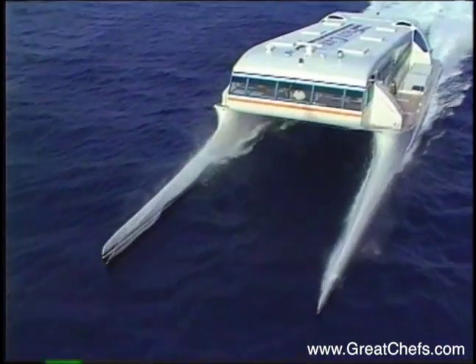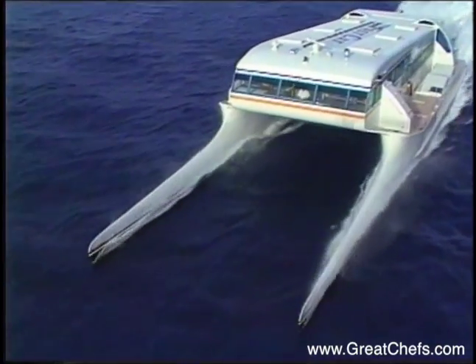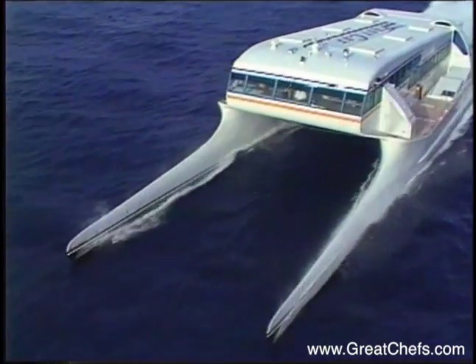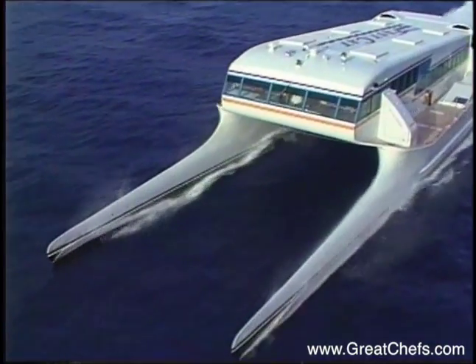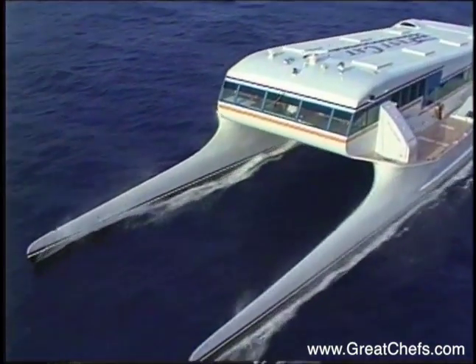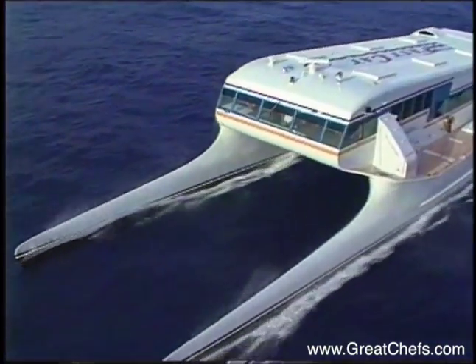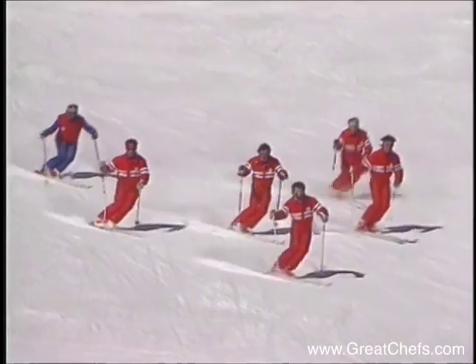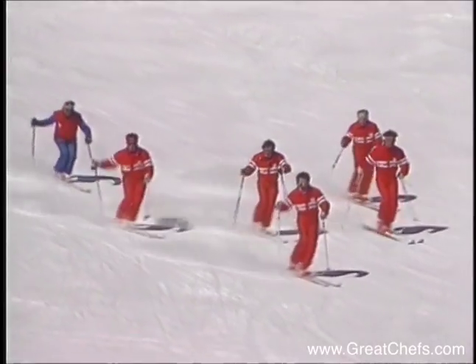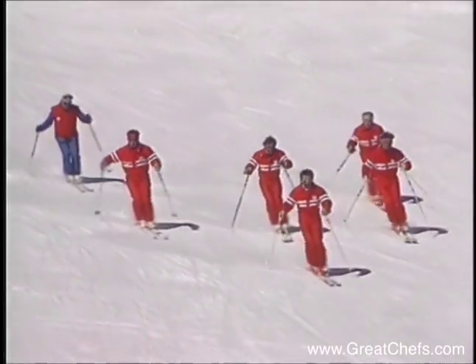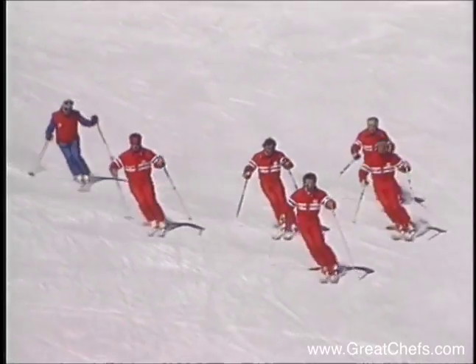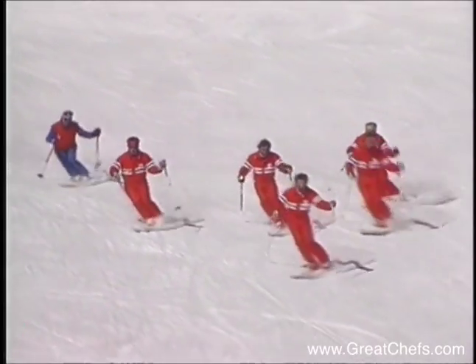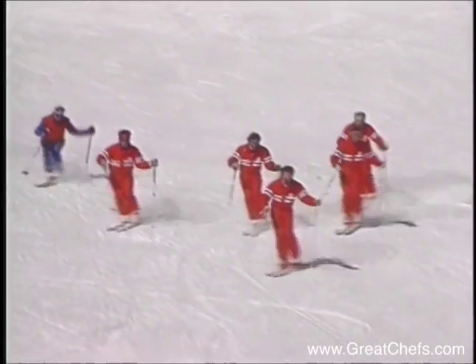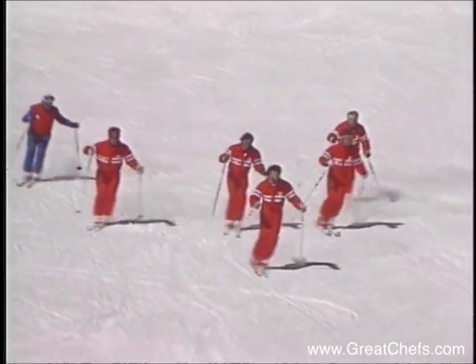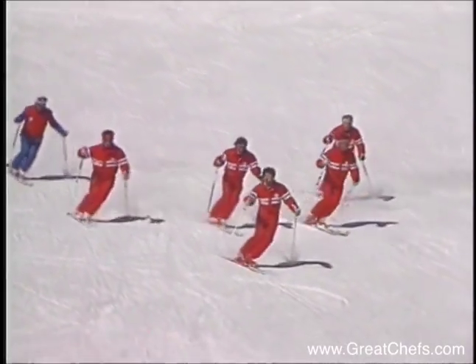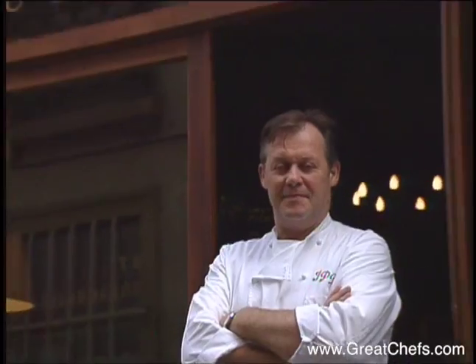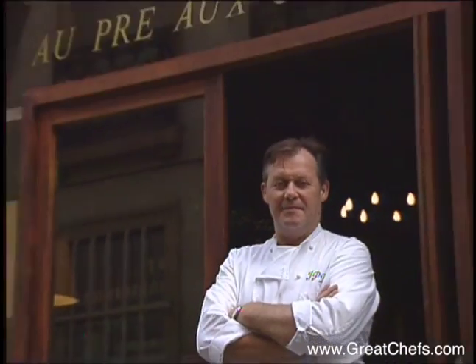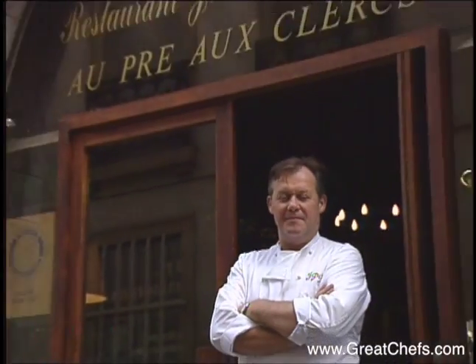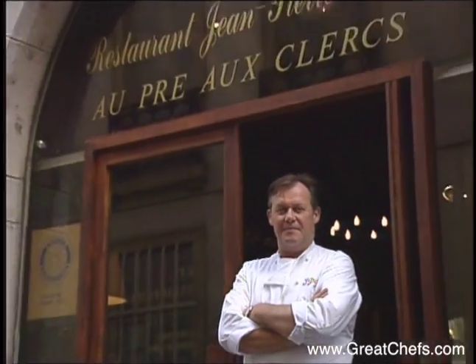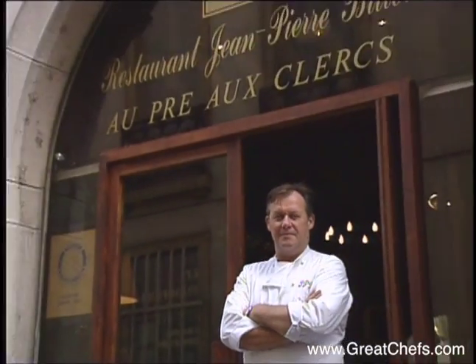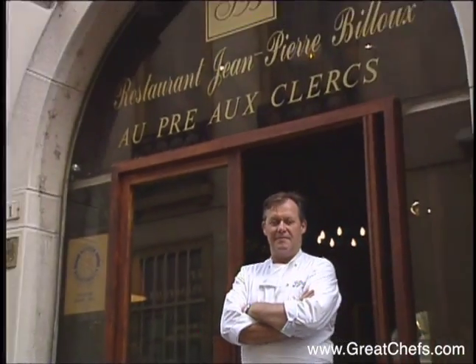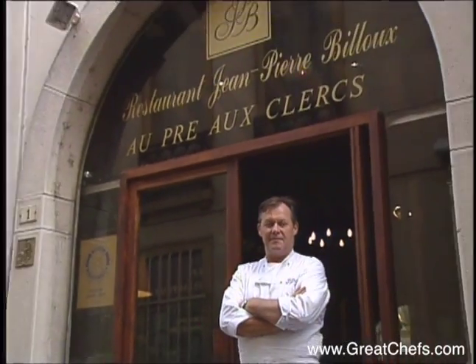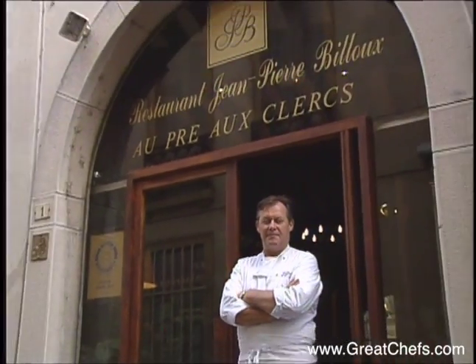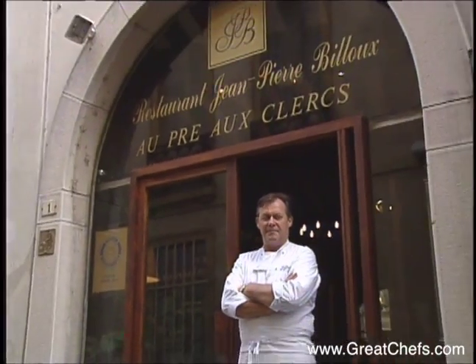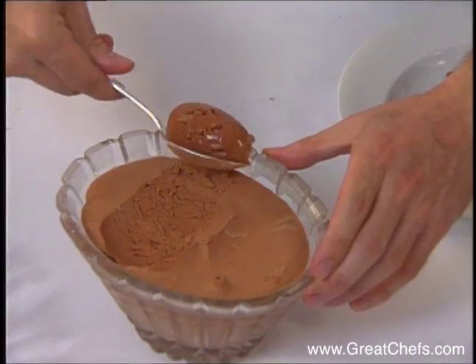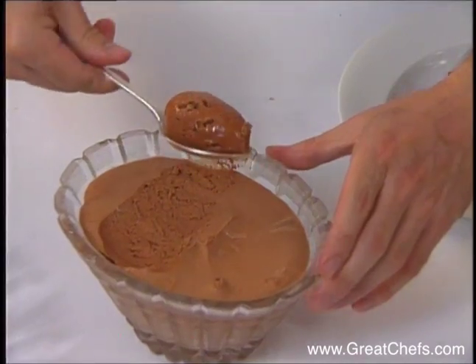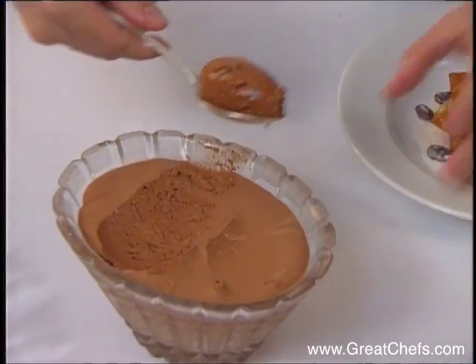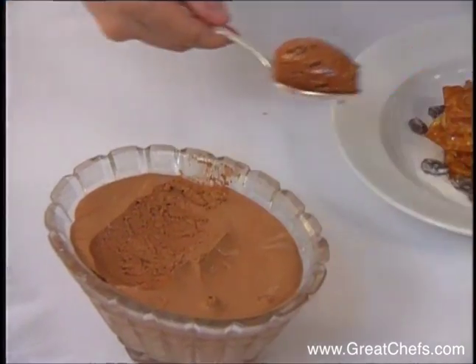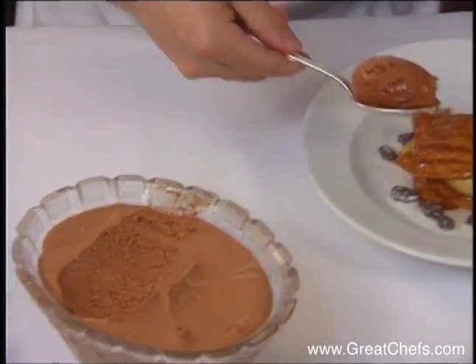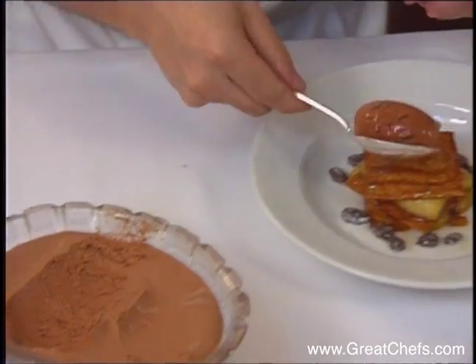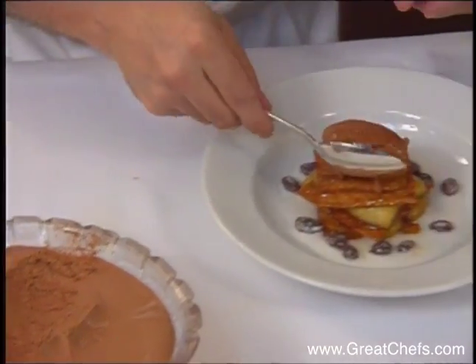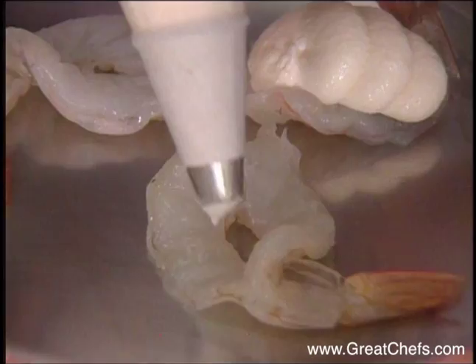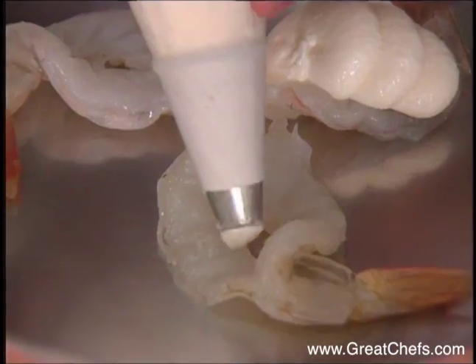Welcome to Great Chefs of the World, a culinary survey featuring premier chefs from around the globe.